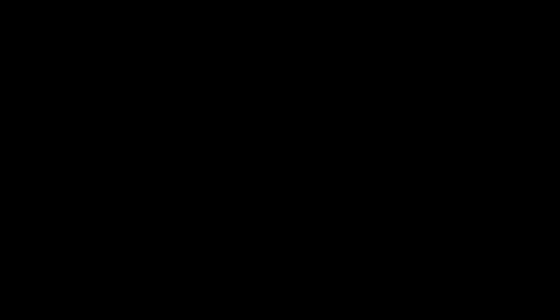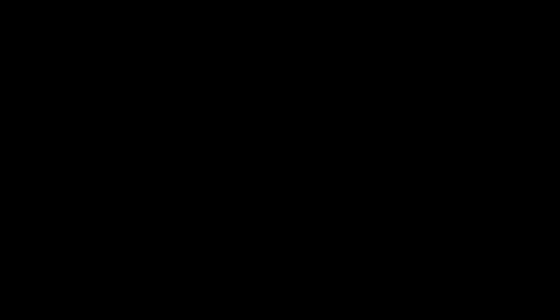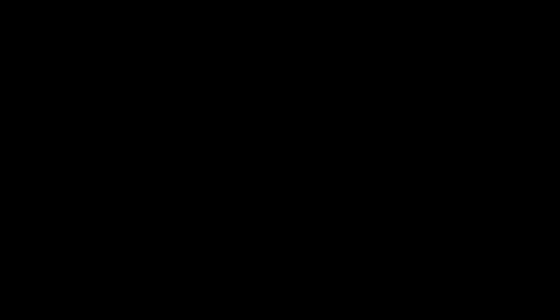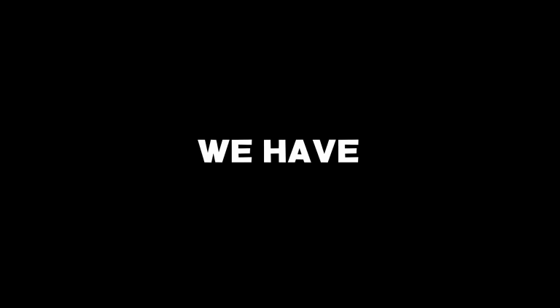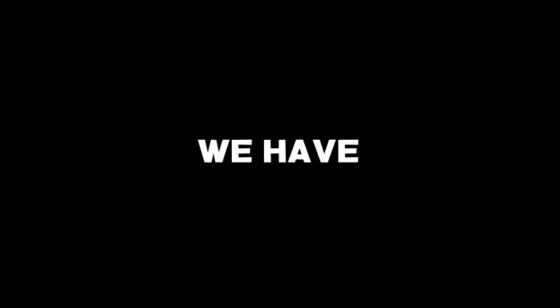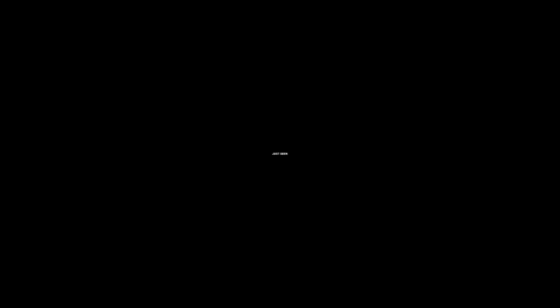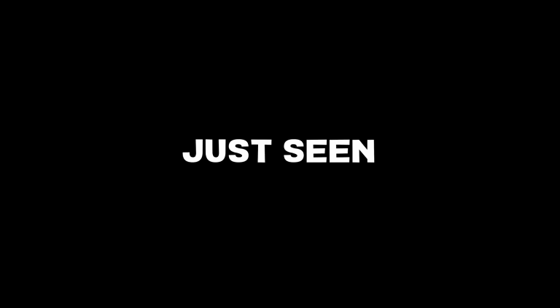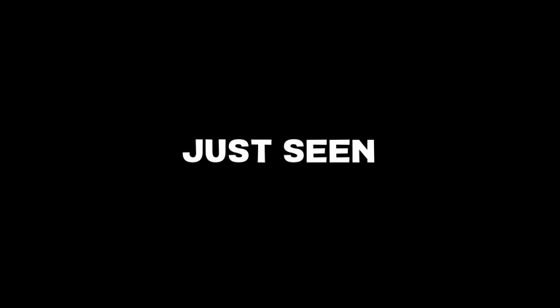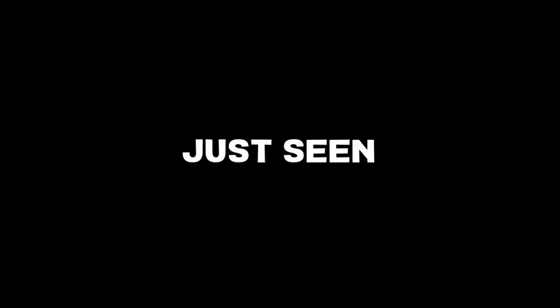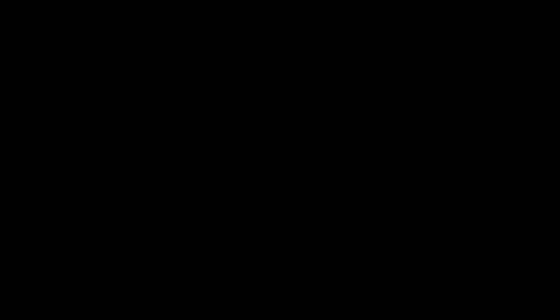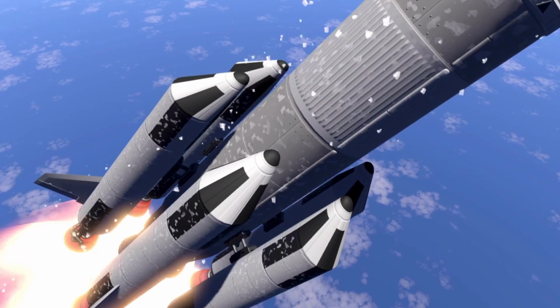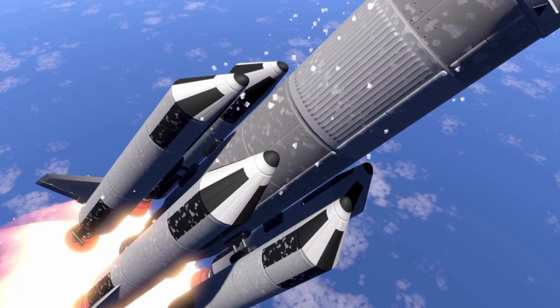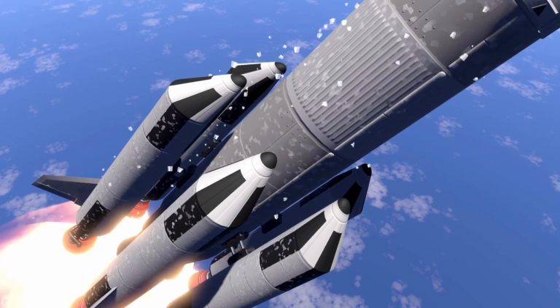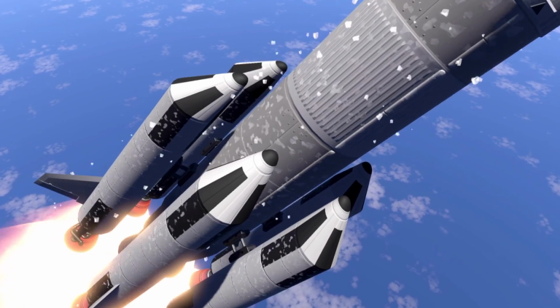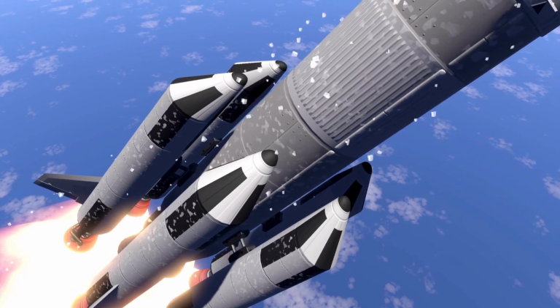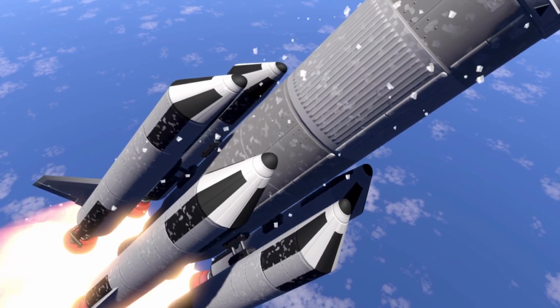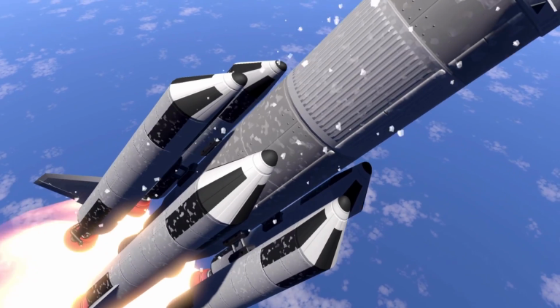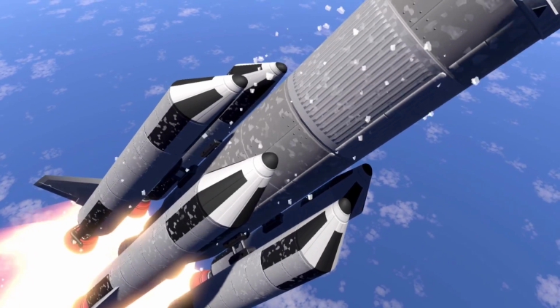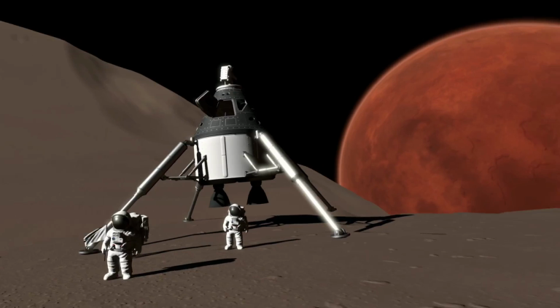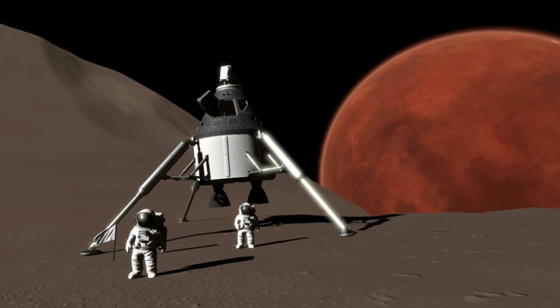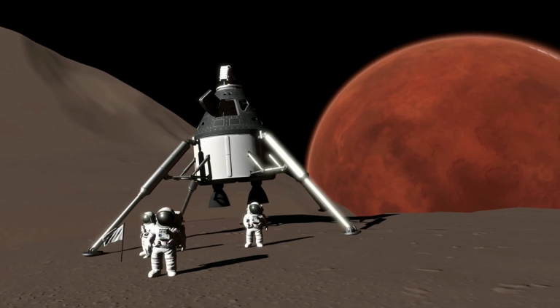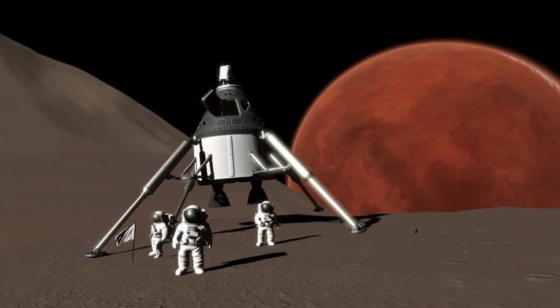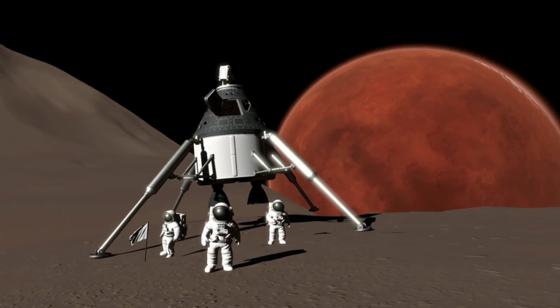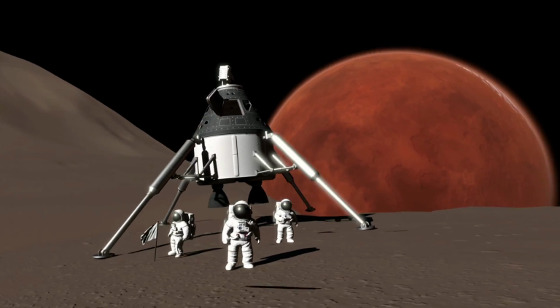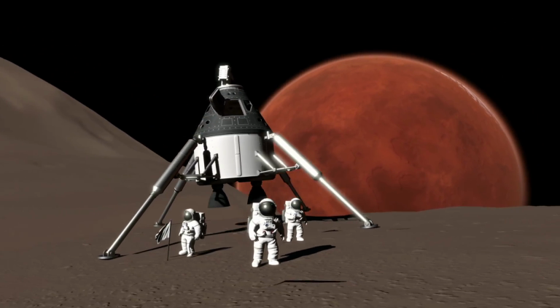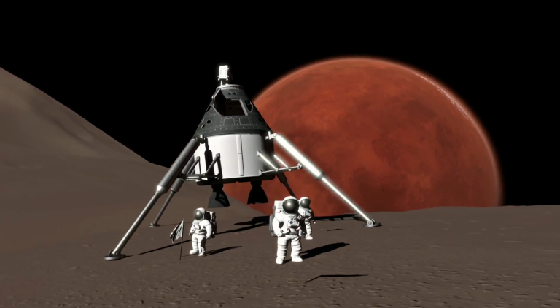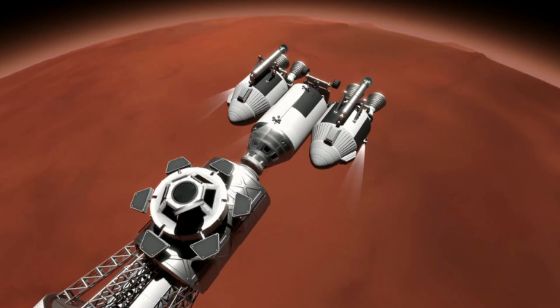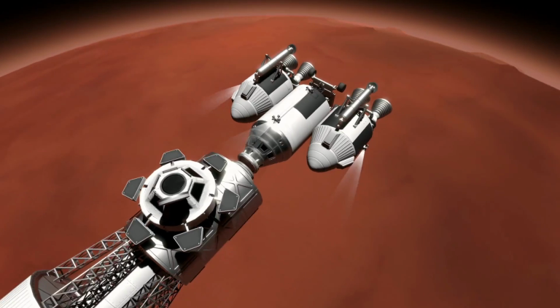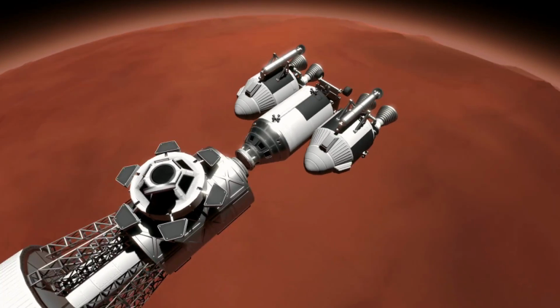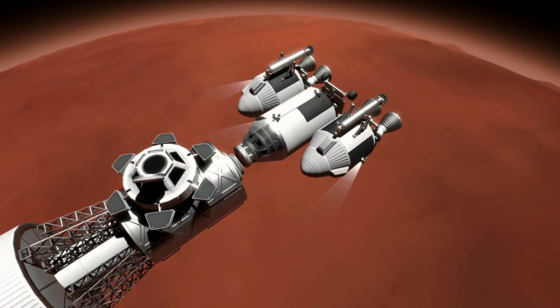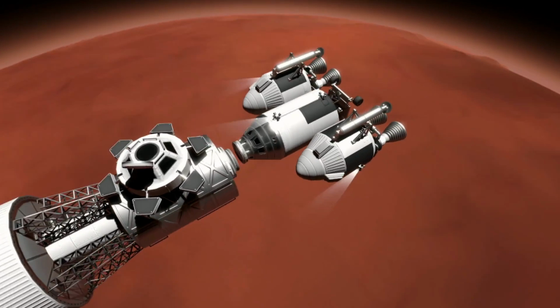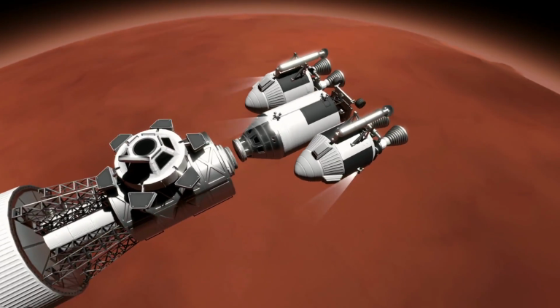We have just seen the release of the Space Flight Simulator 2 trailer, so let's have a look at everything that's in it.